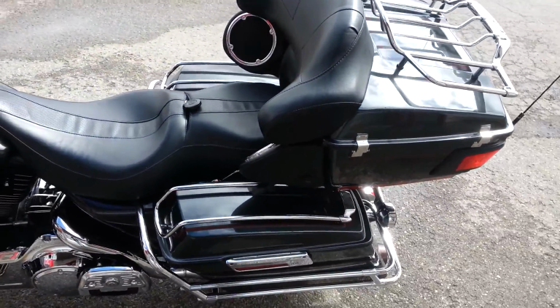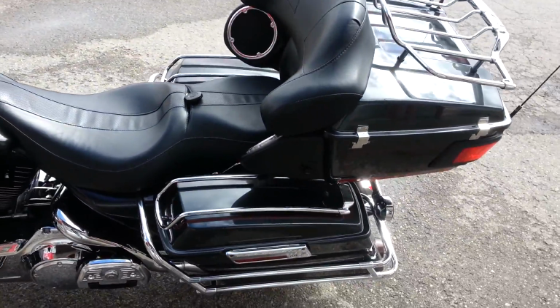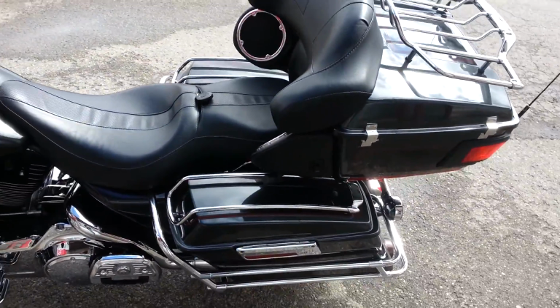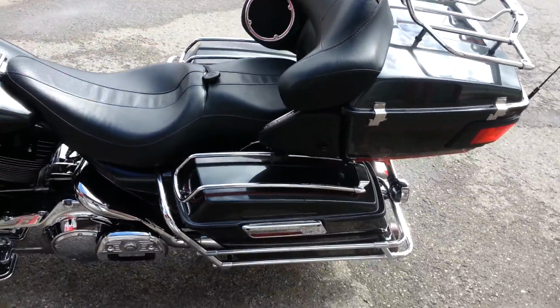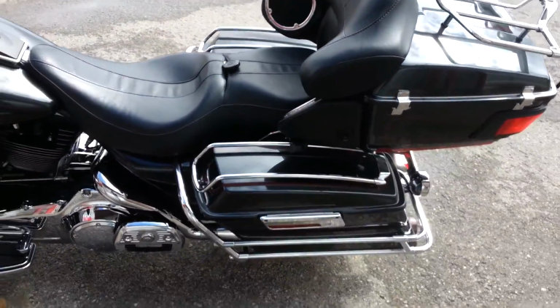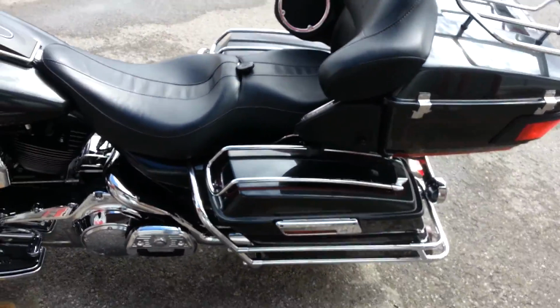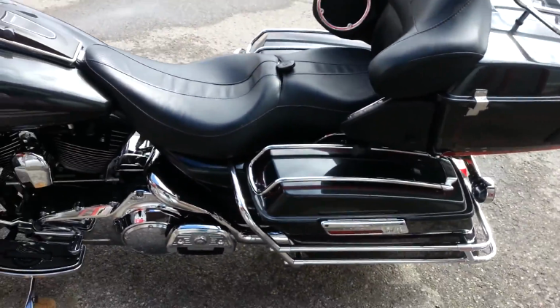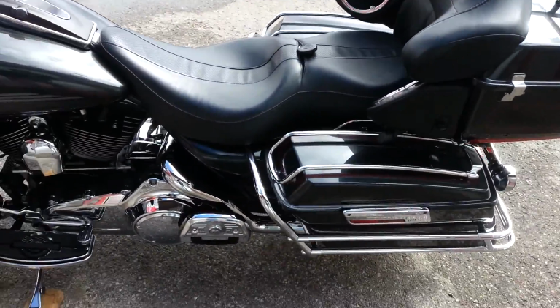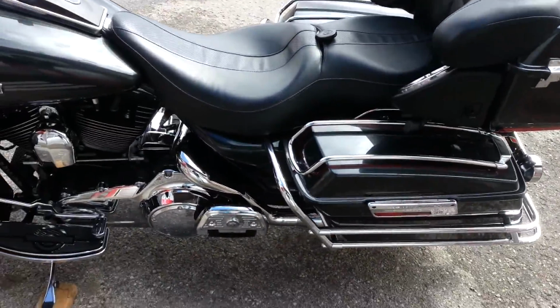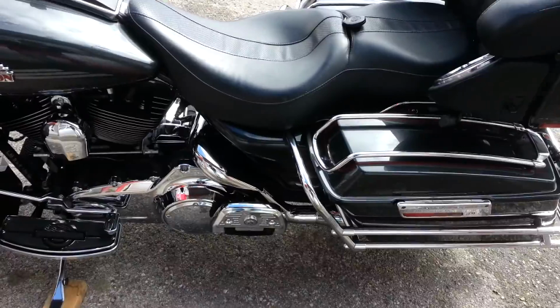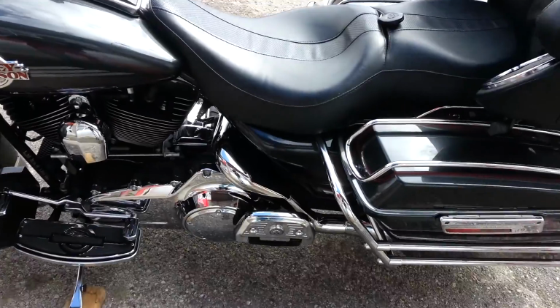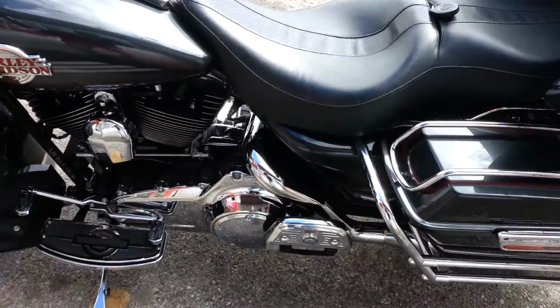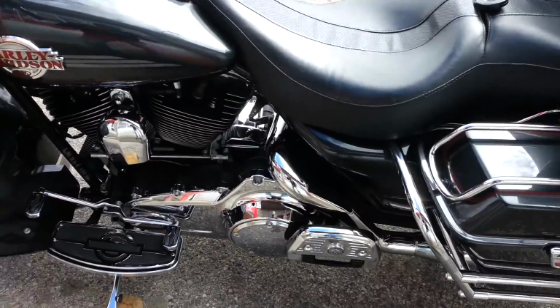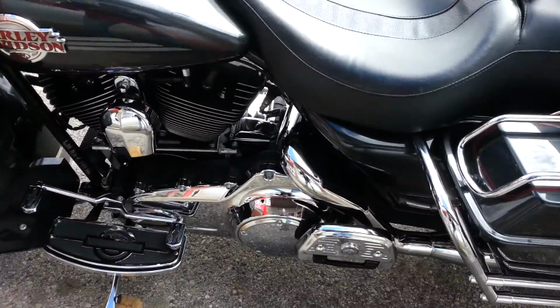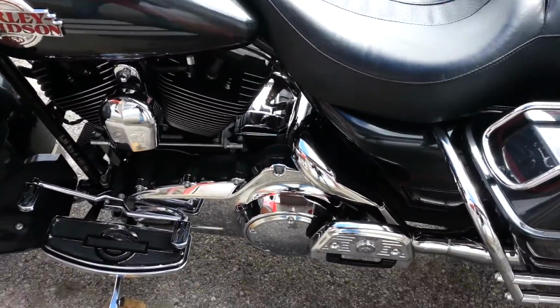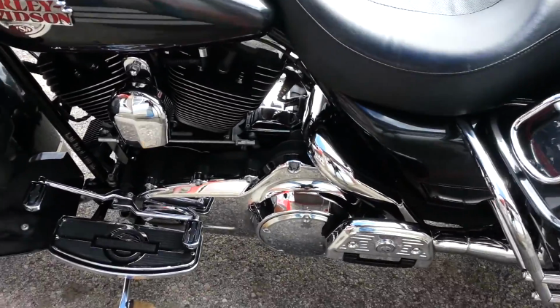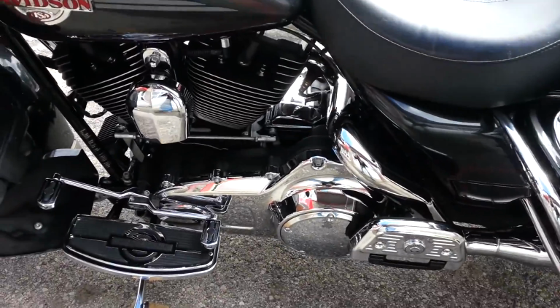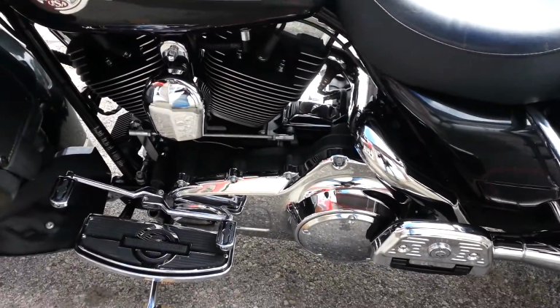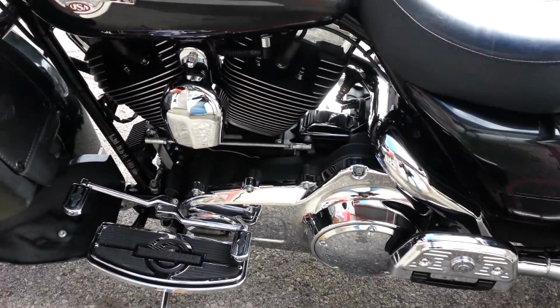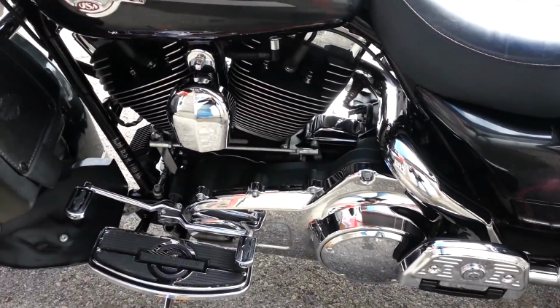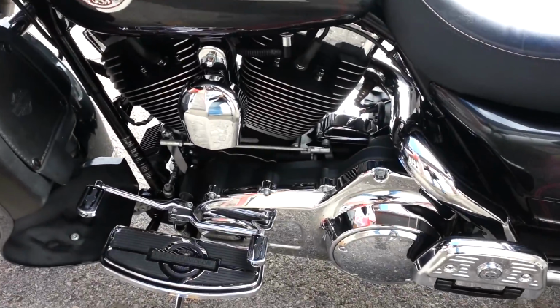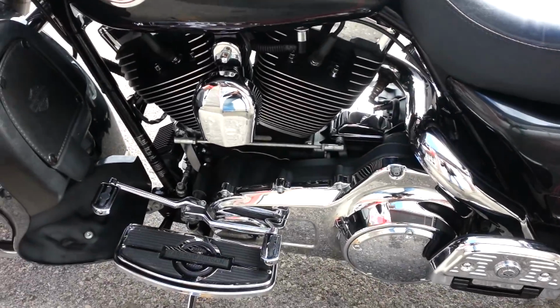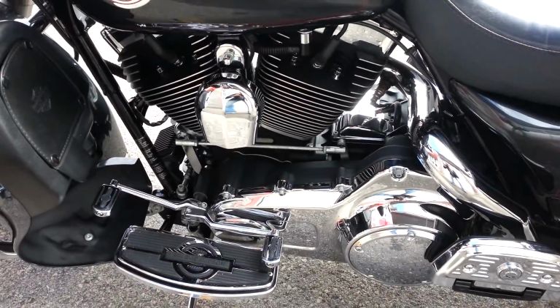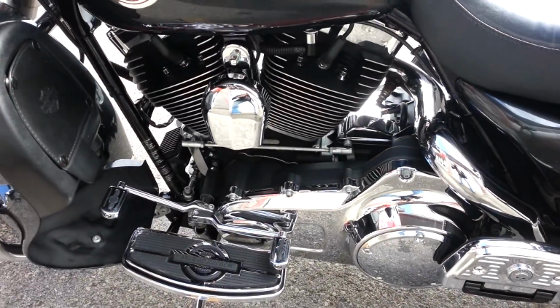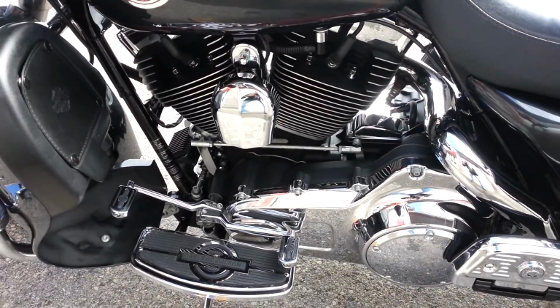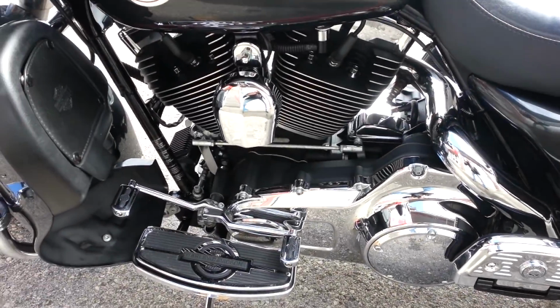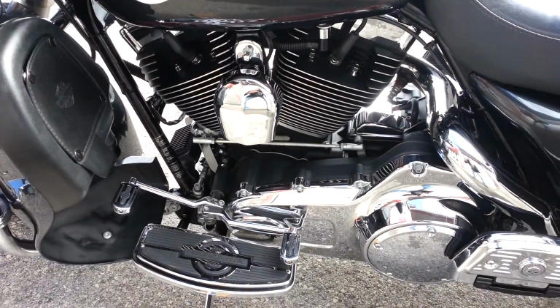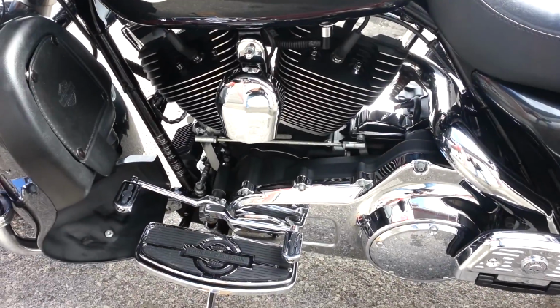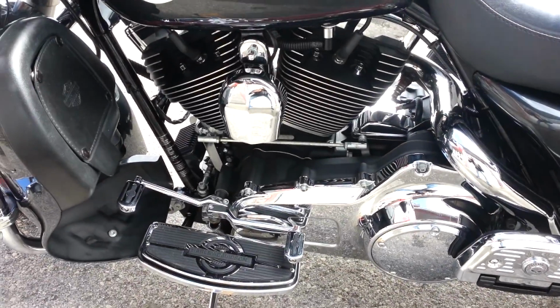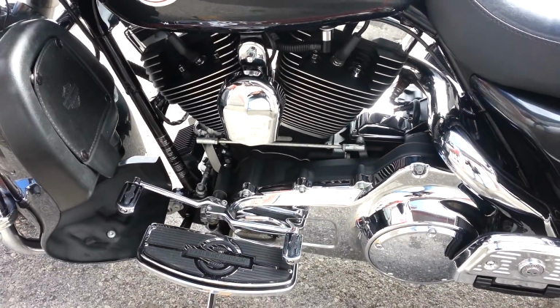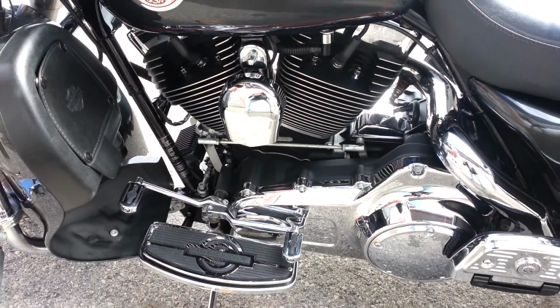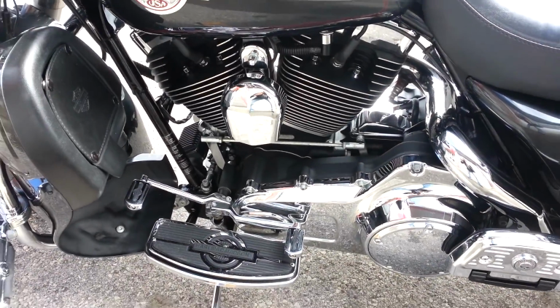Lighted tour pack with rear speakers and chrome on the rear speakers. Clean bike.